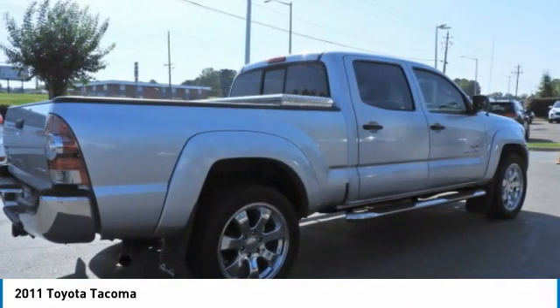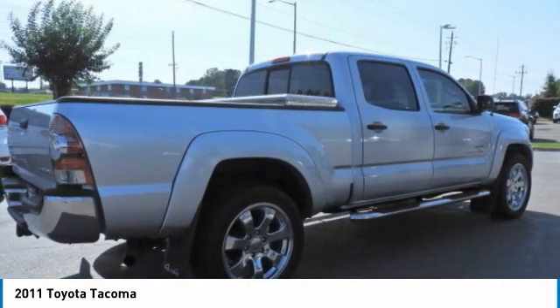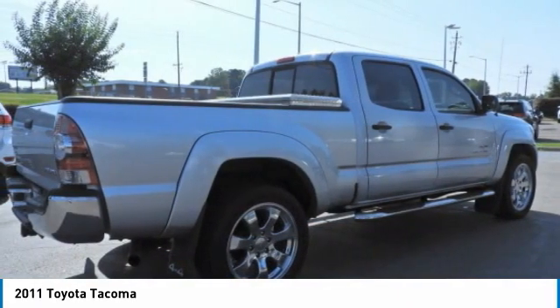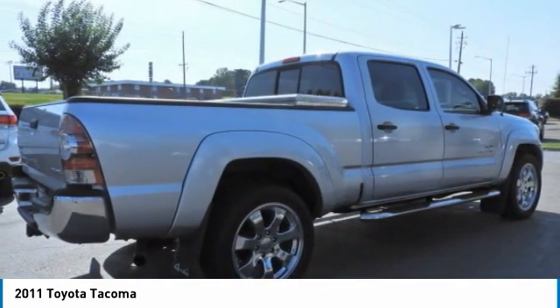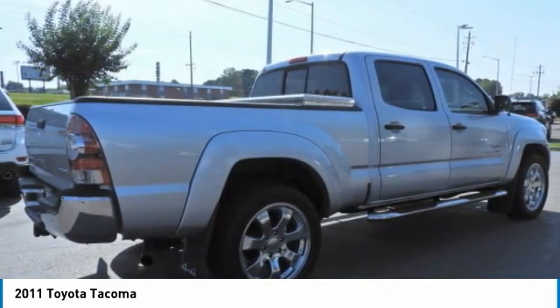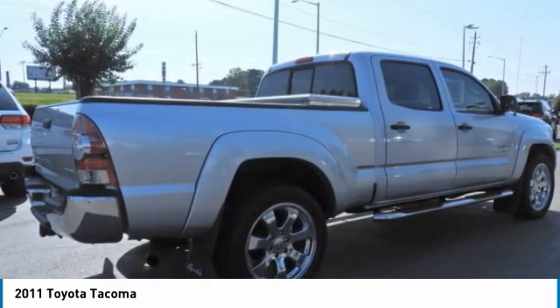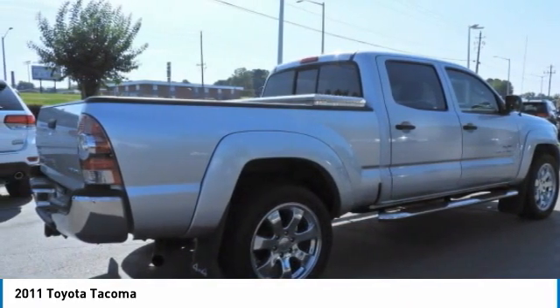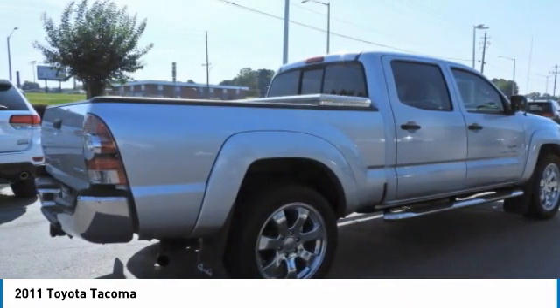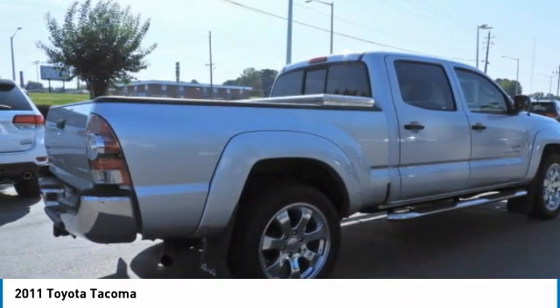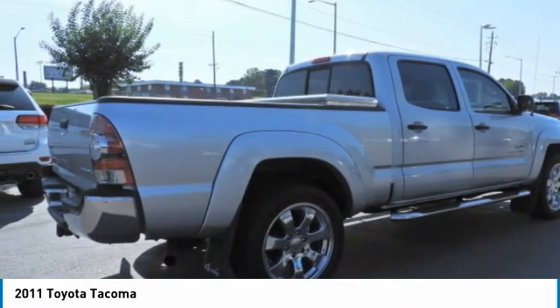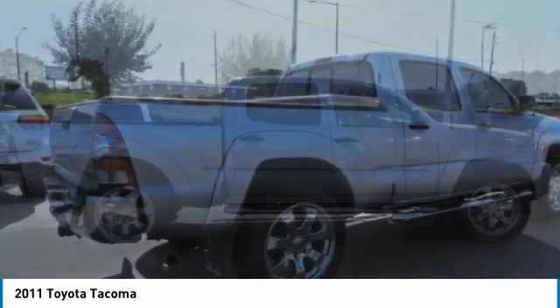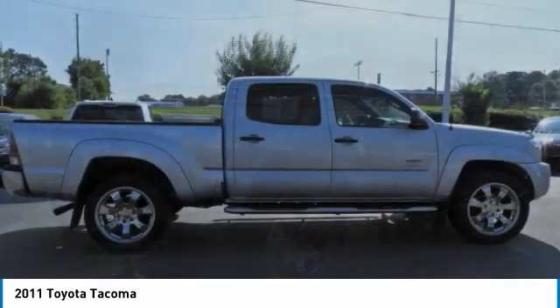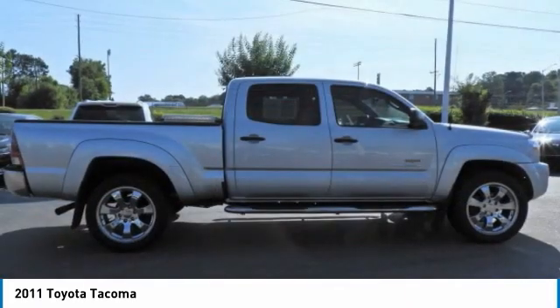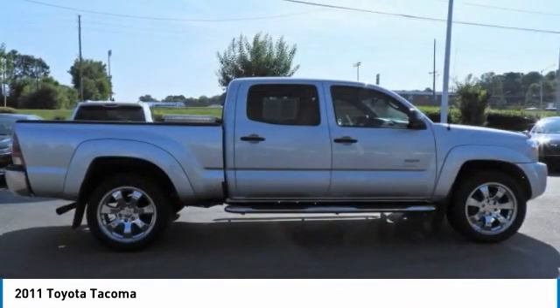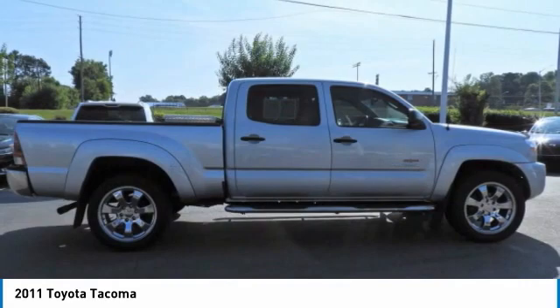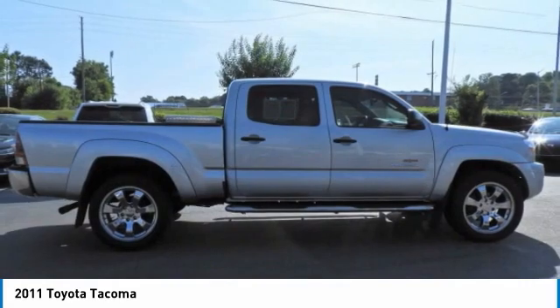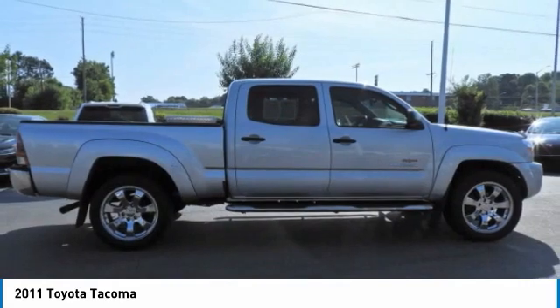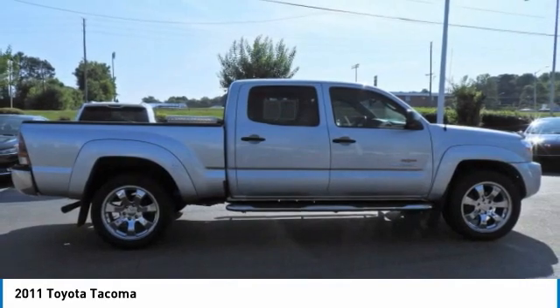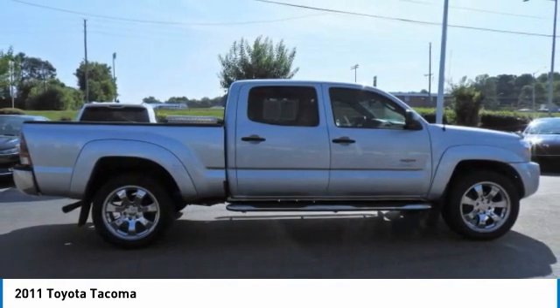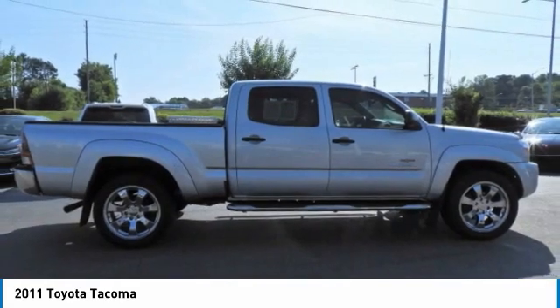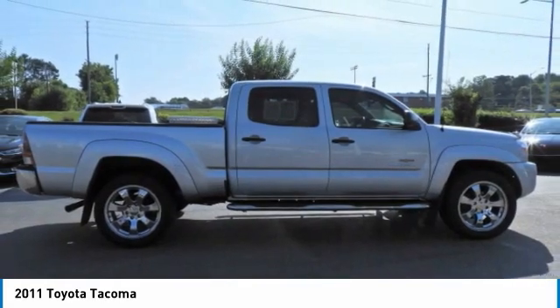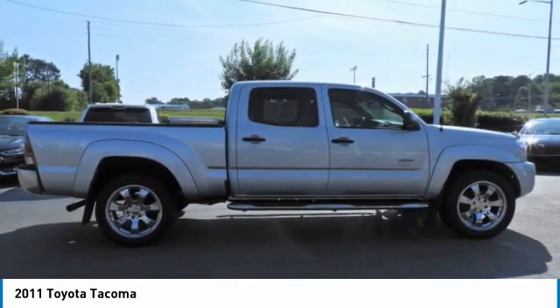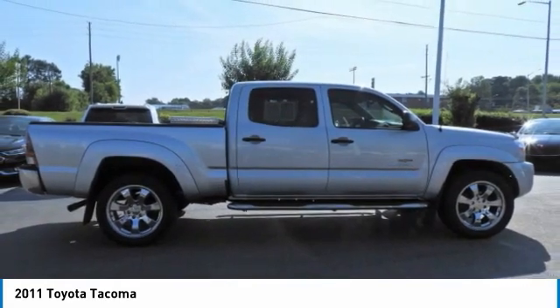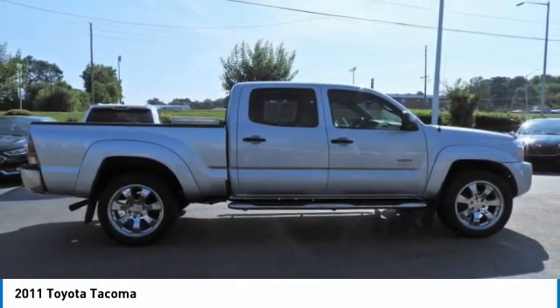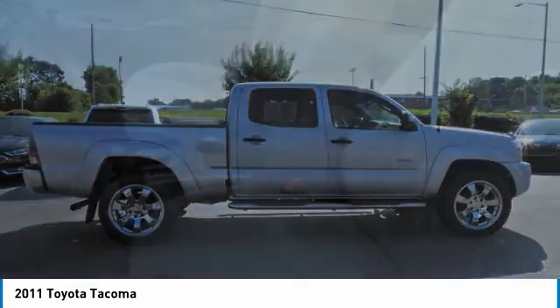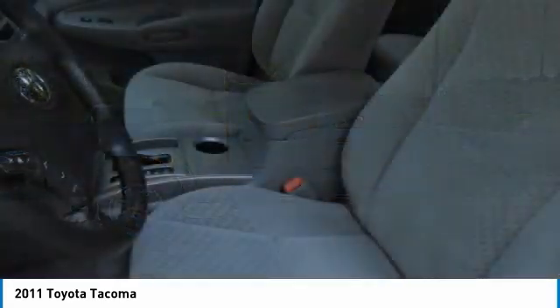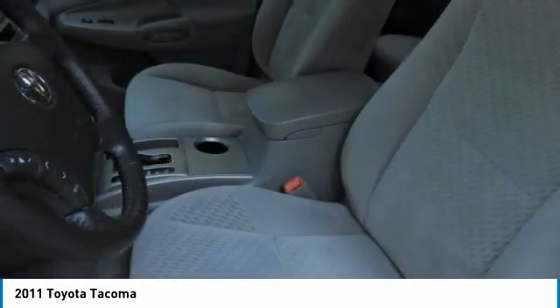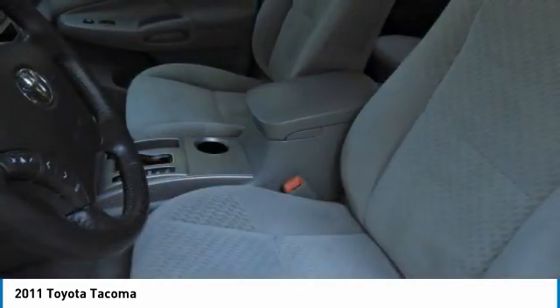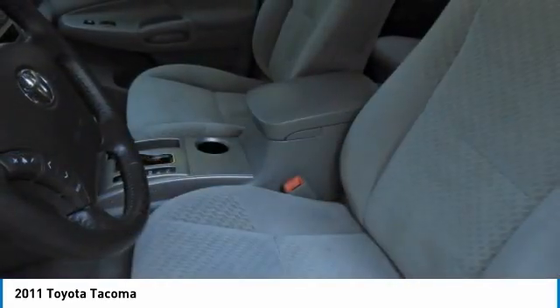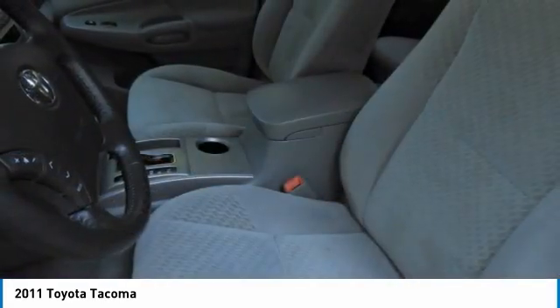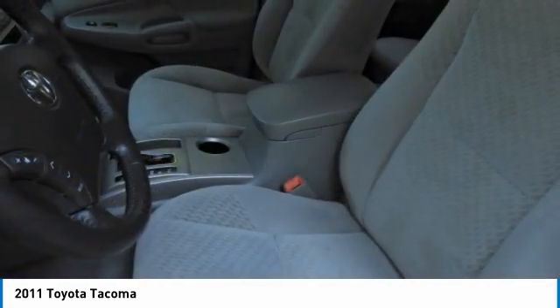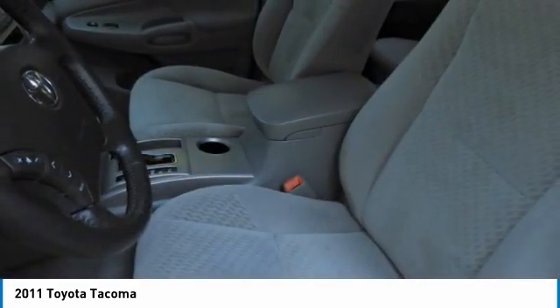This vehicle has less than 75,000 miles. Here are some of this vehicle's great options: four-wheel drive,